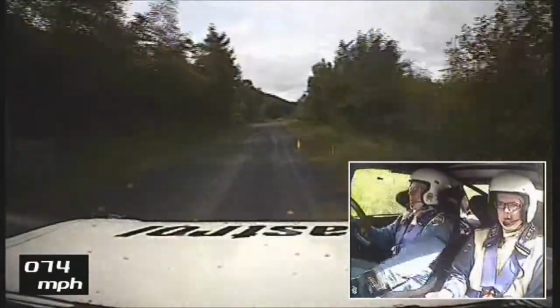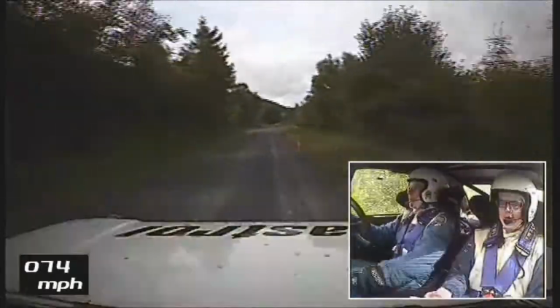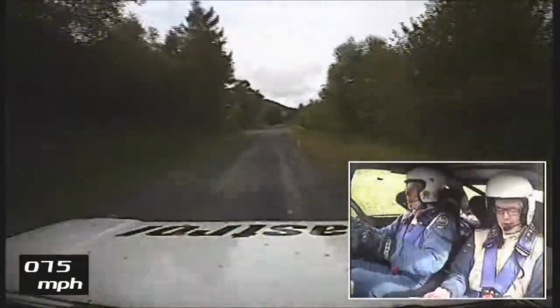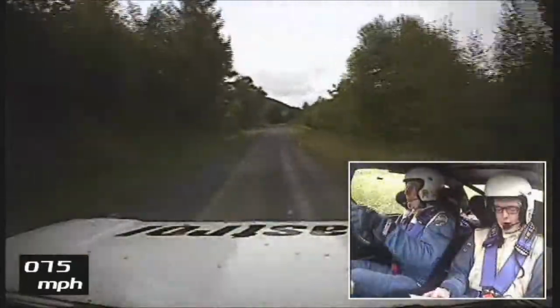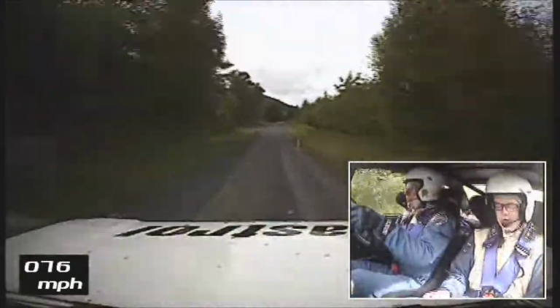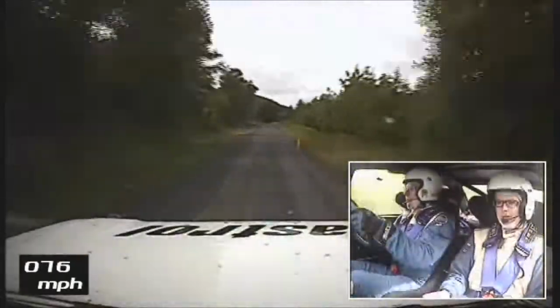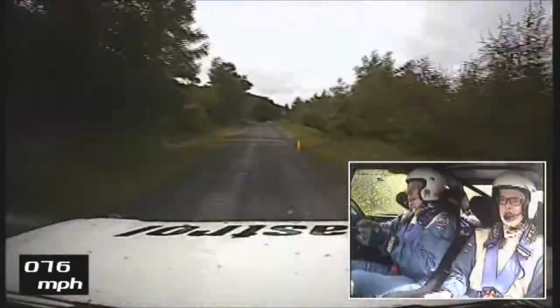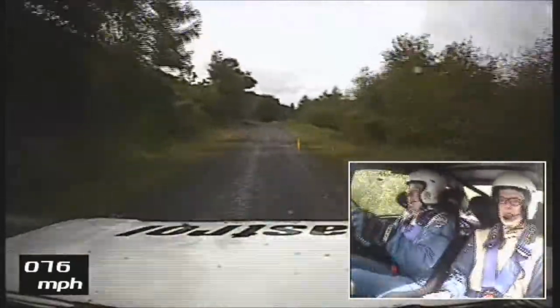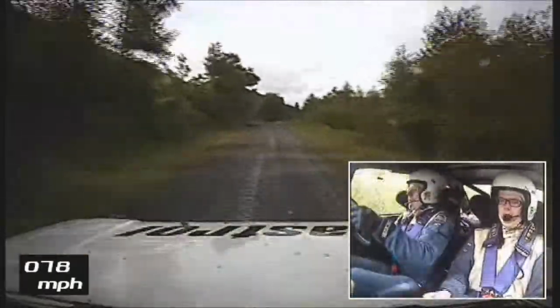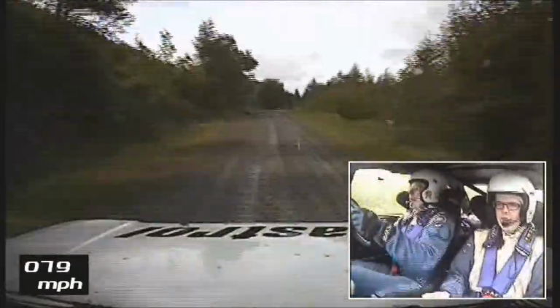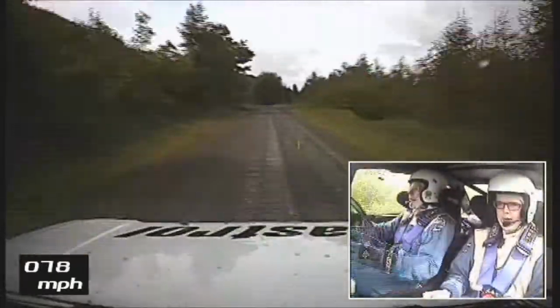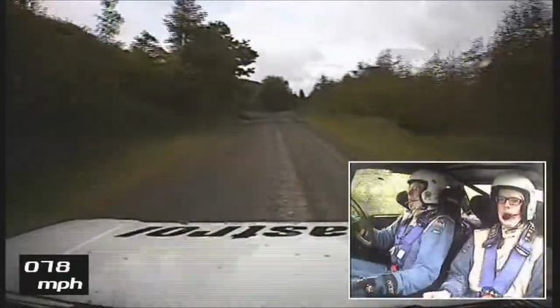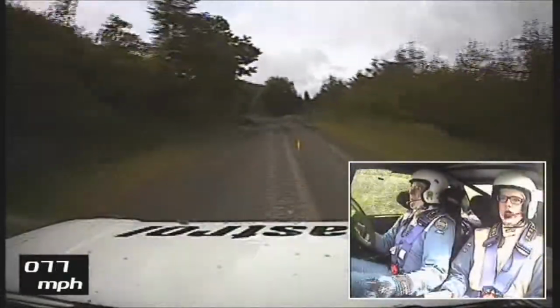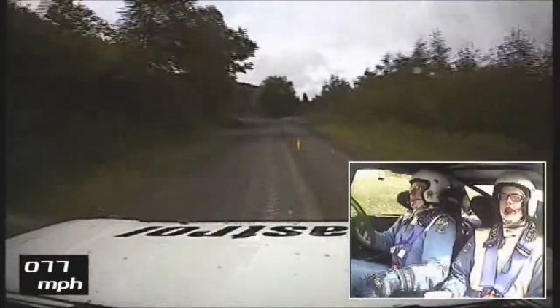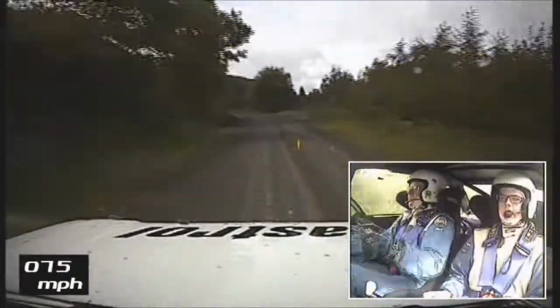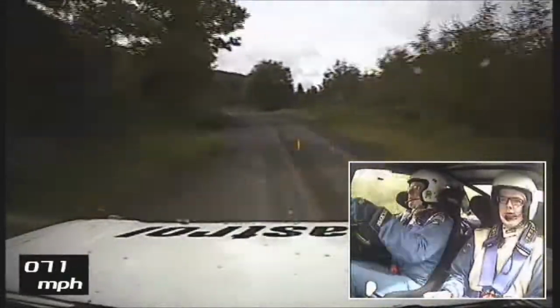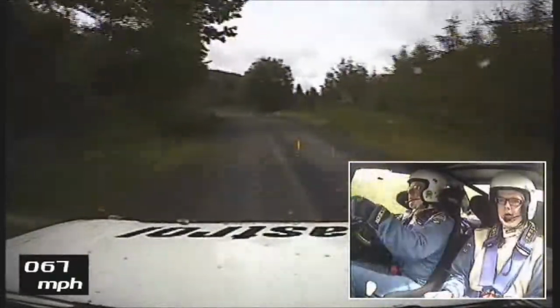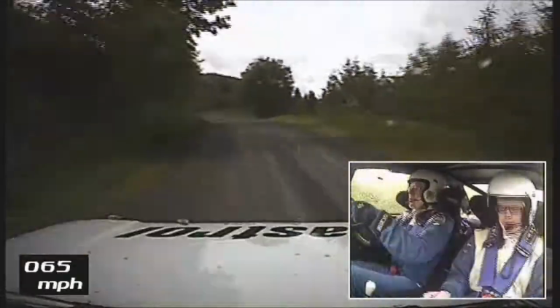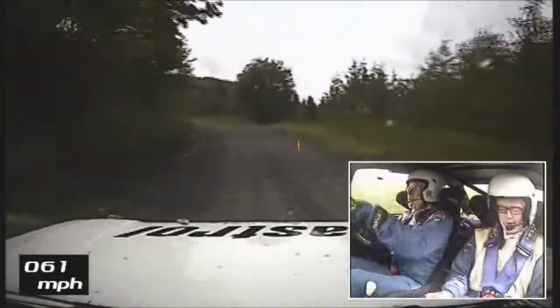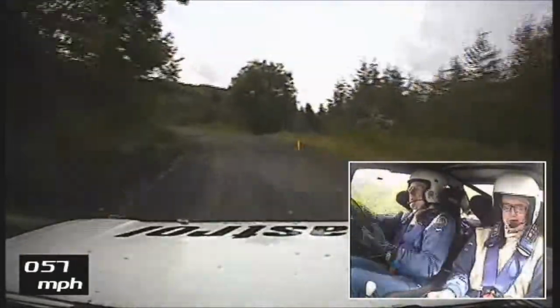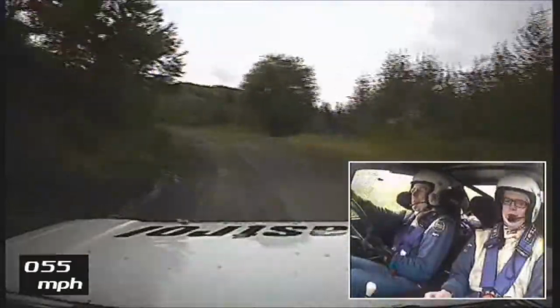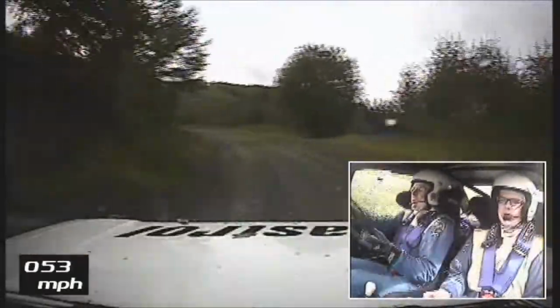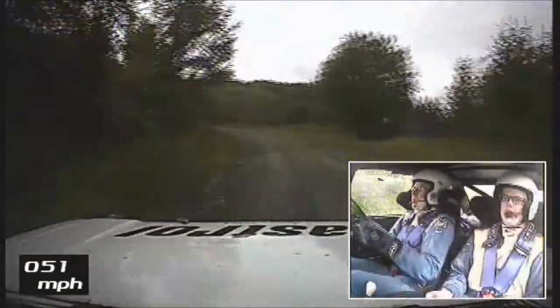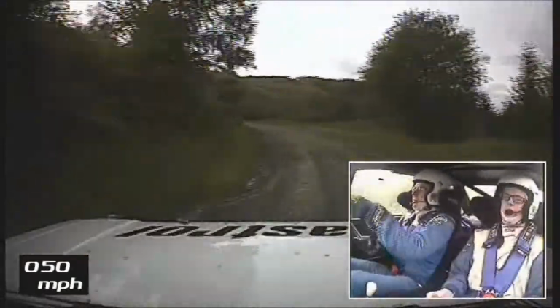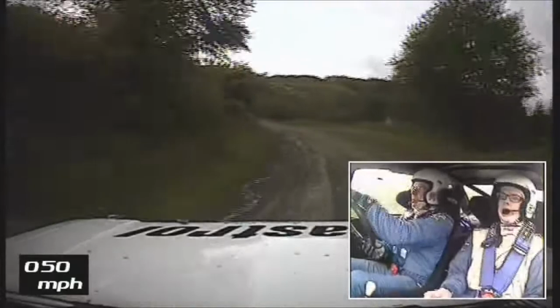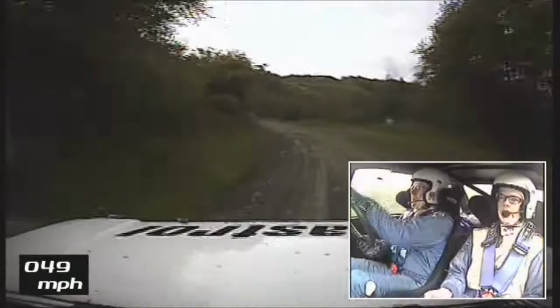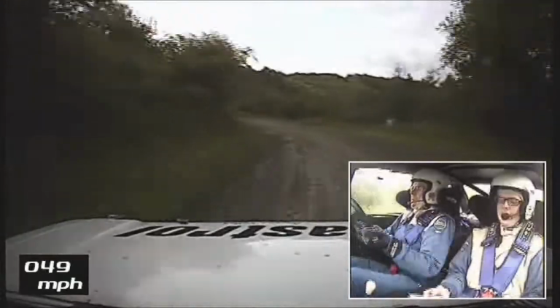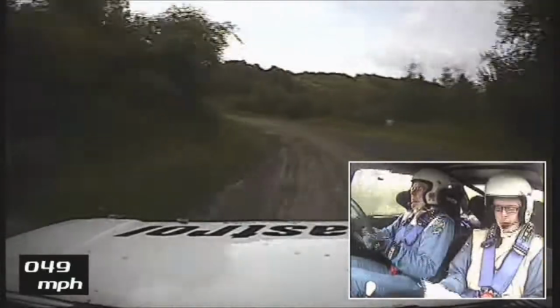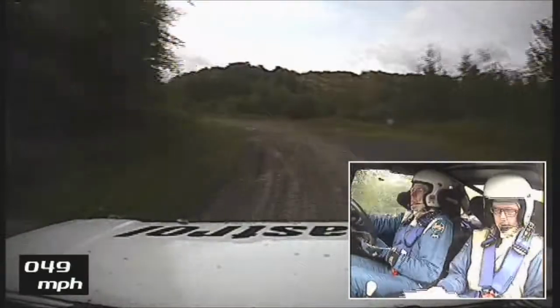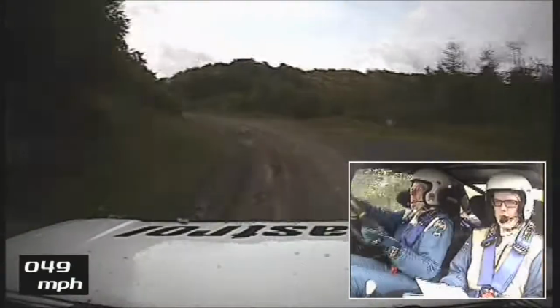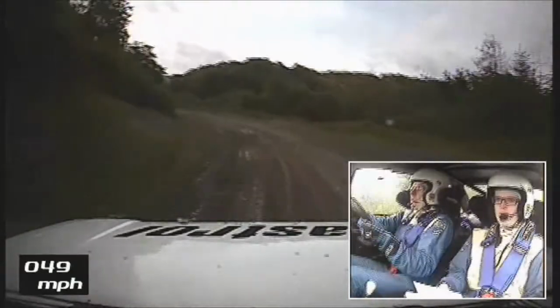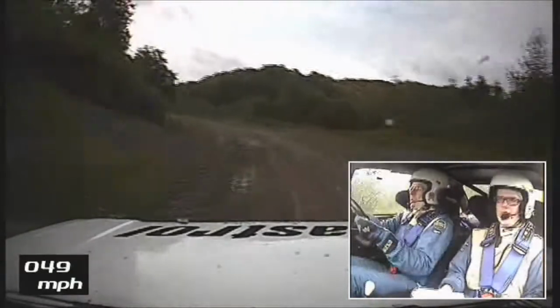Five left long, tight and stone cut. Watch this one, don't cut. Five left long, tight and stone cut. 60.